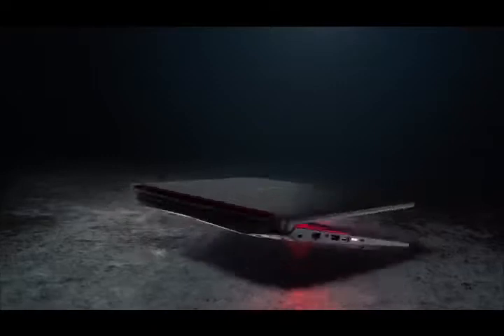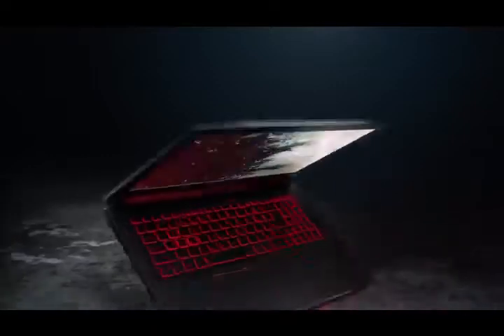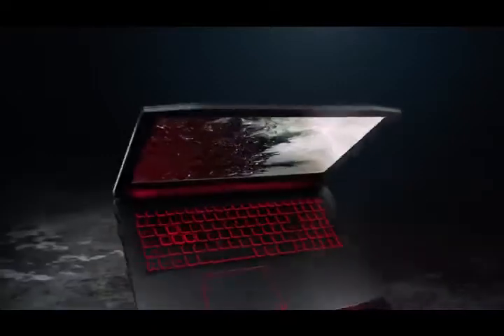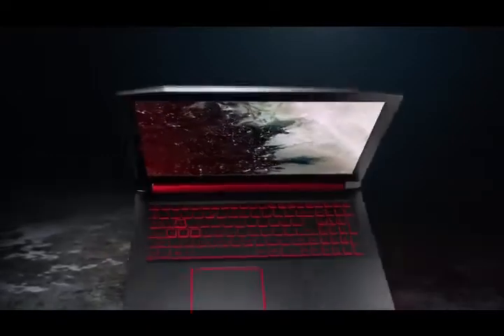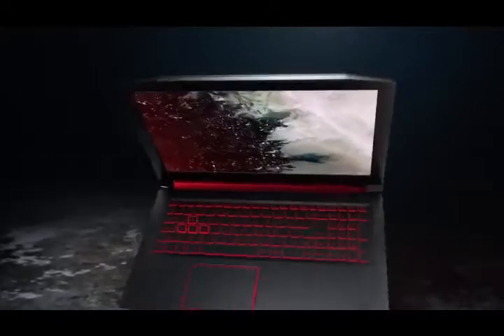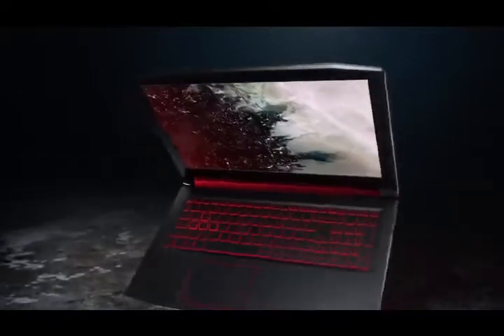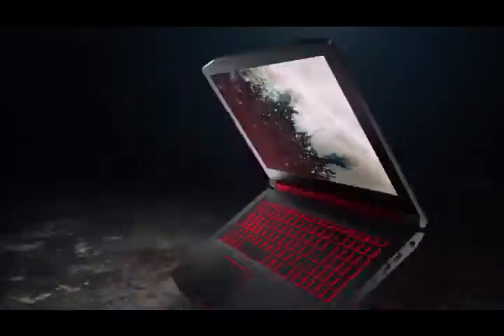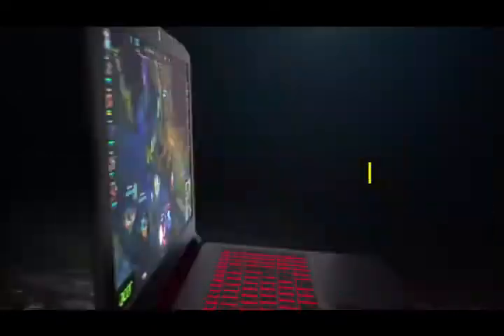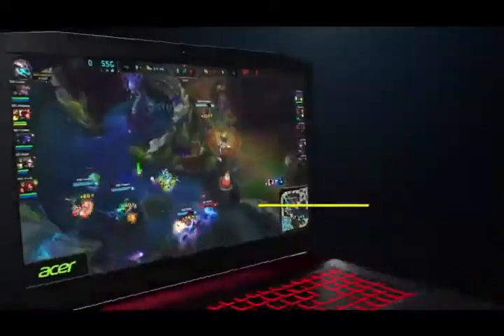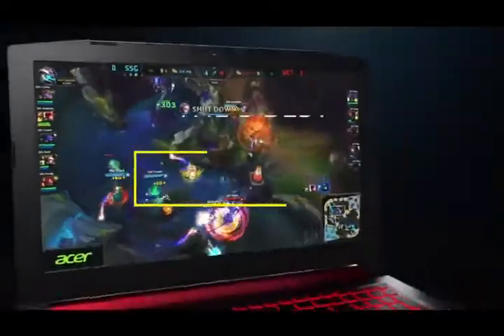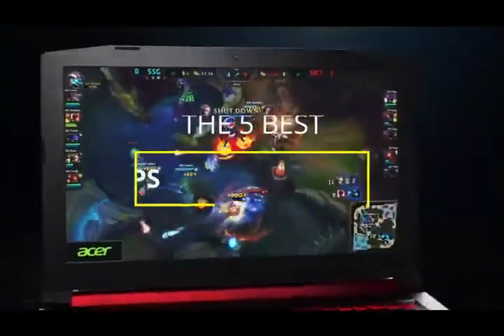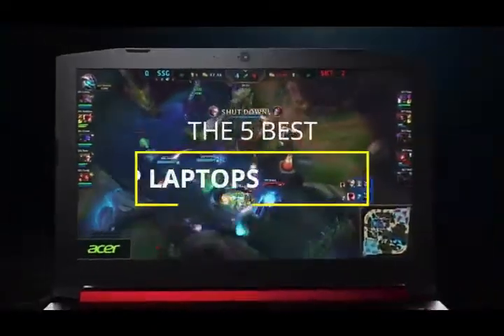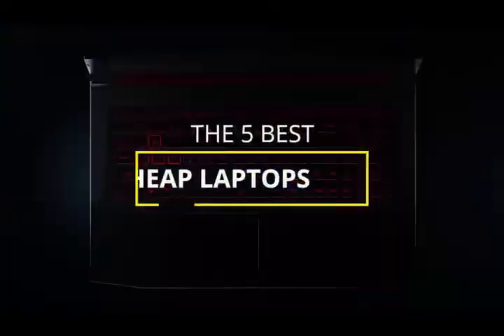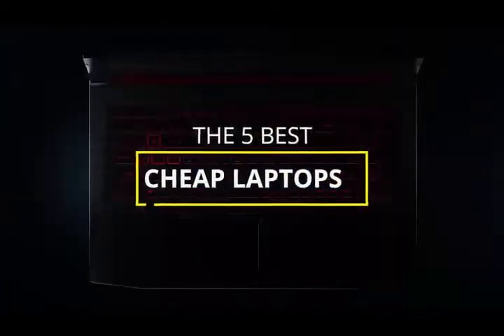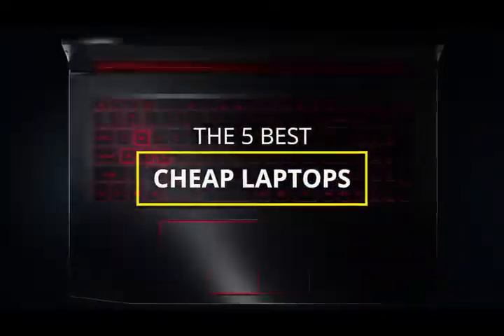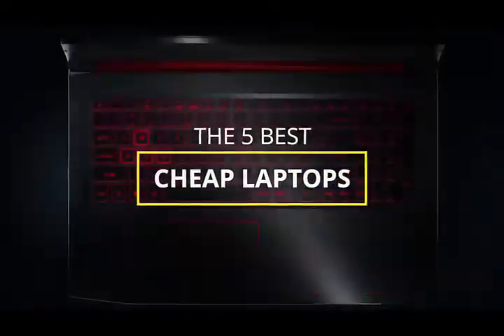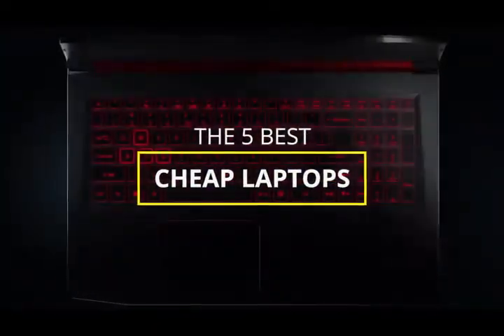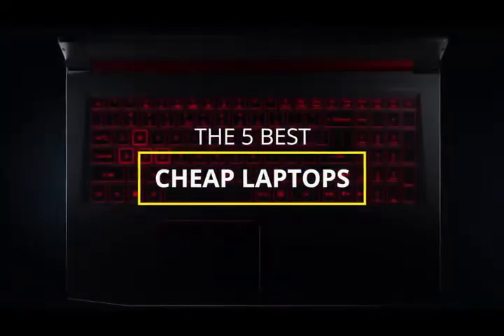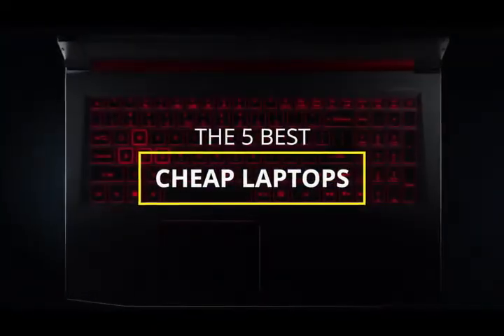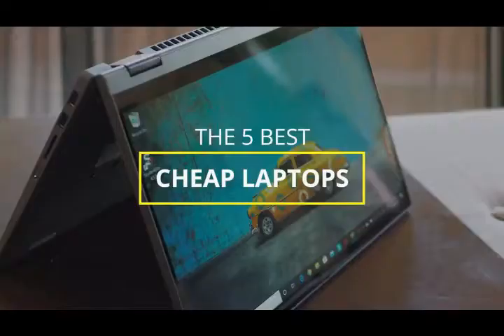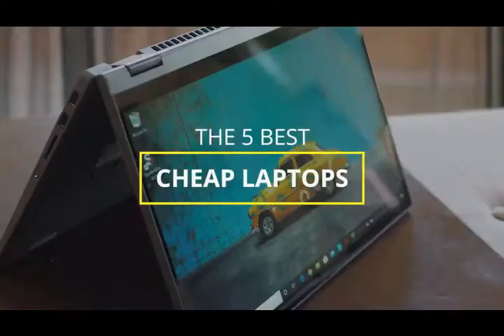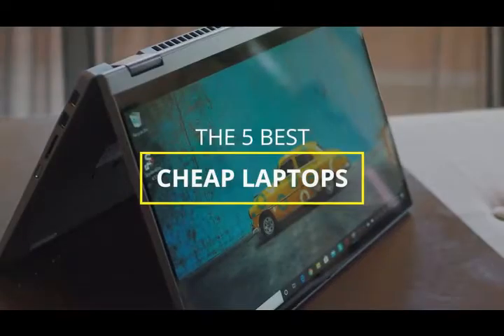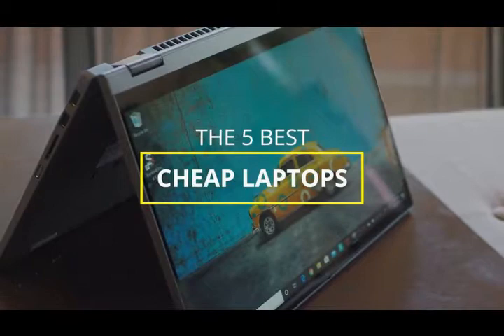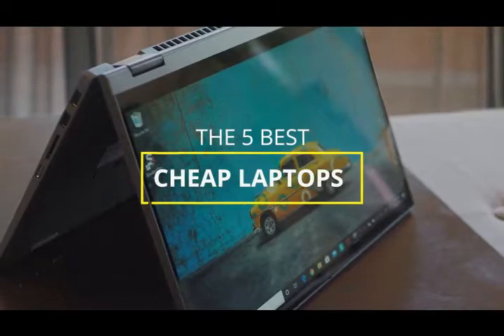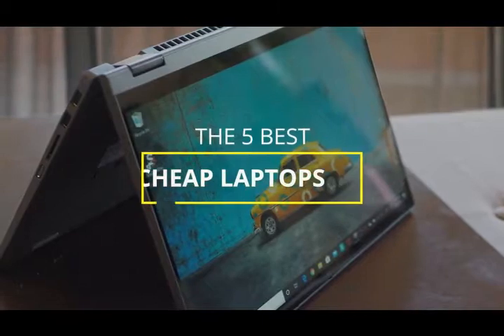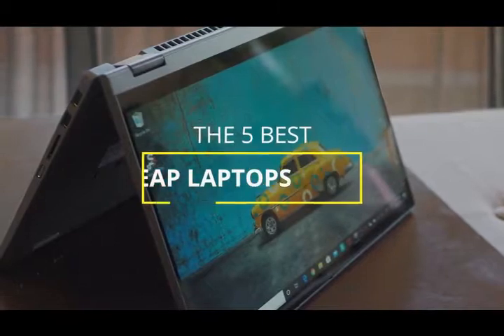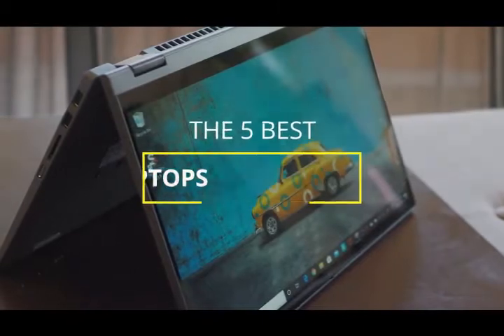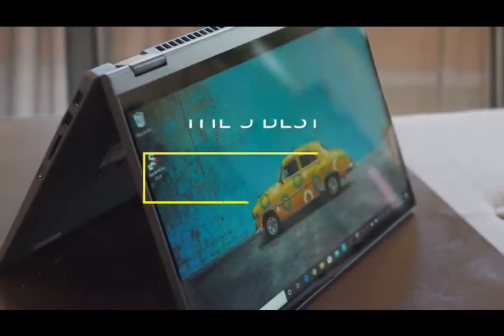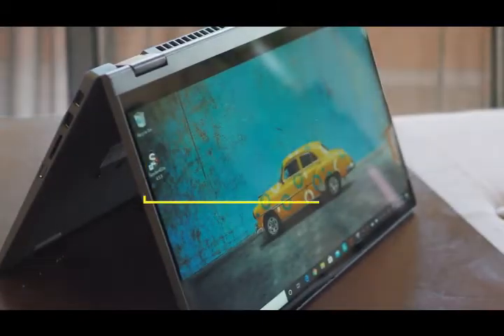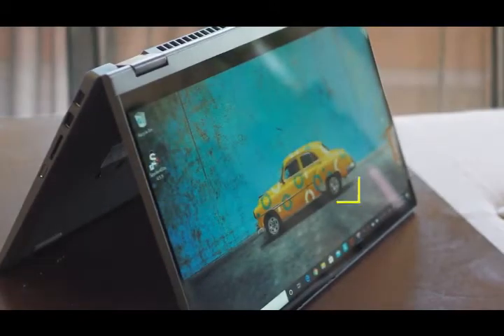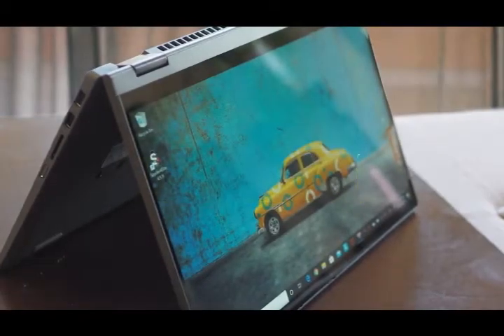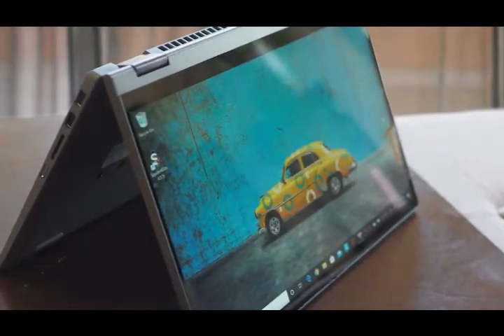Hey guys, in this video we're going to be checking out the 5 best cheap laptops available right now. I made this list based on performance, features, price, and more.